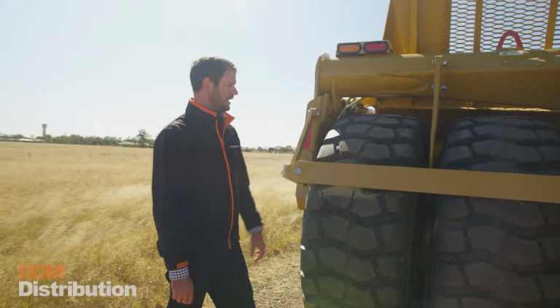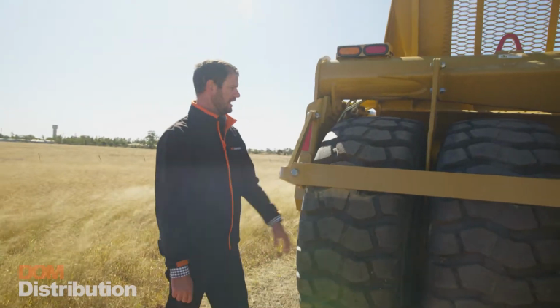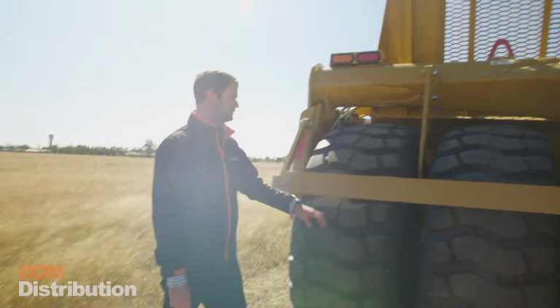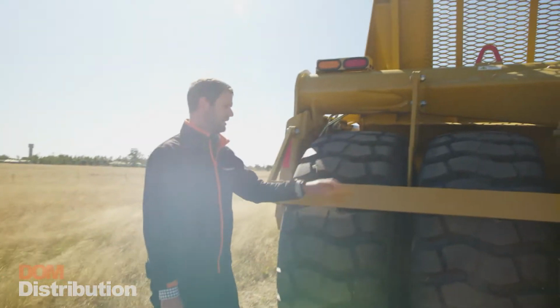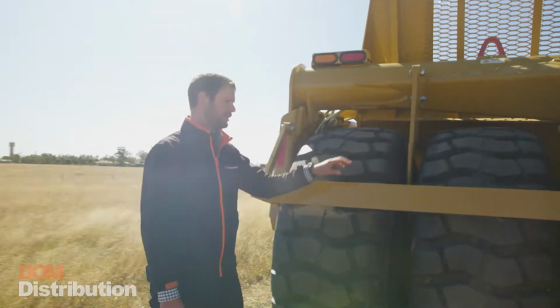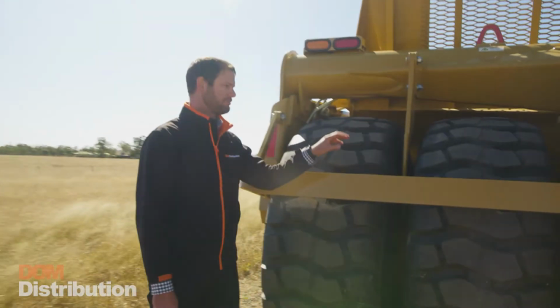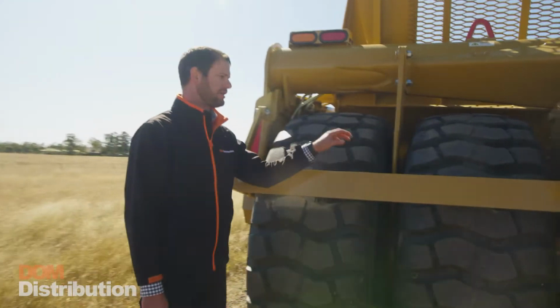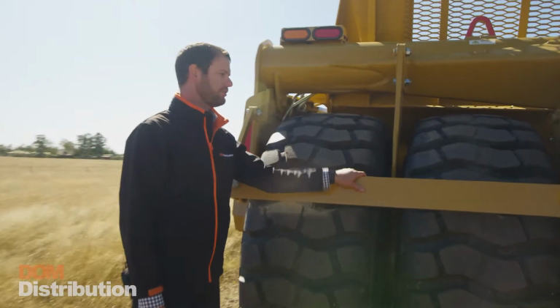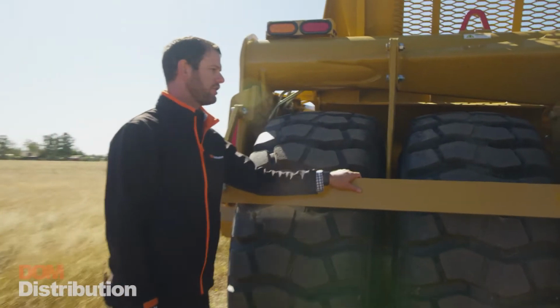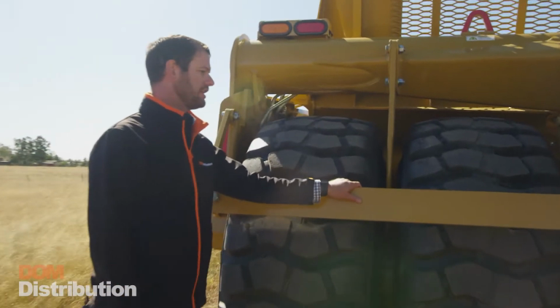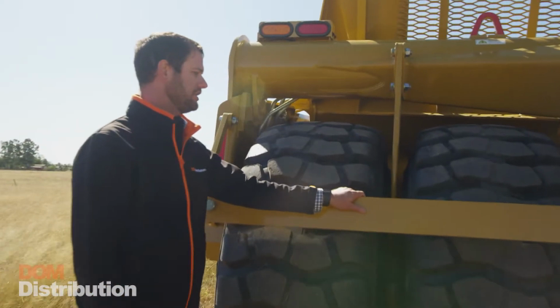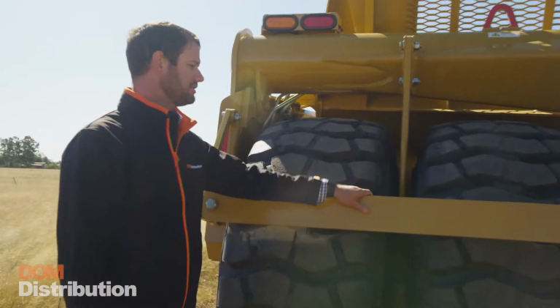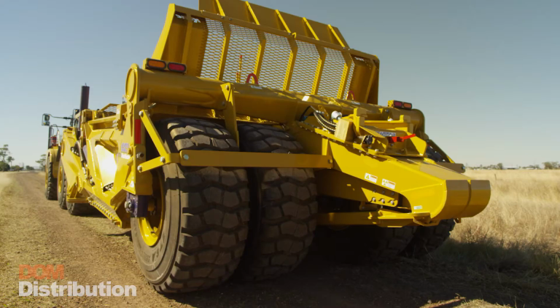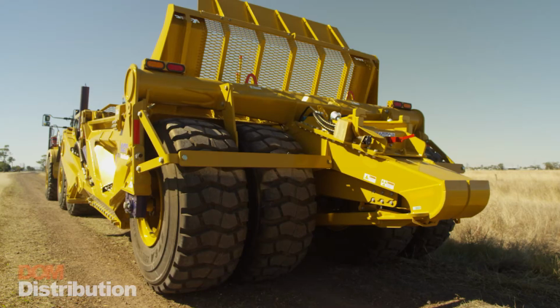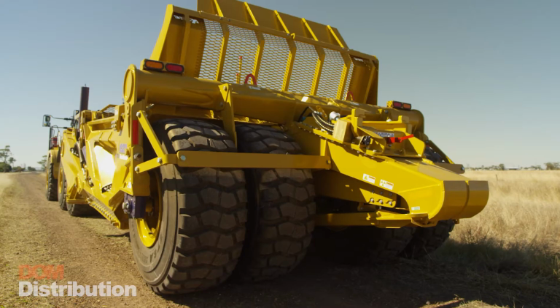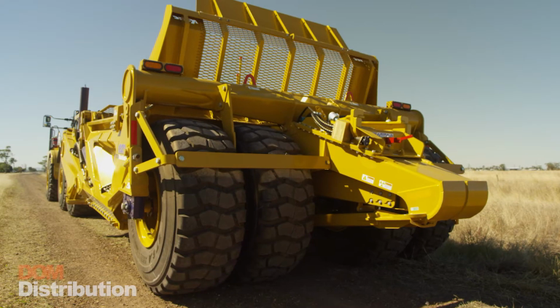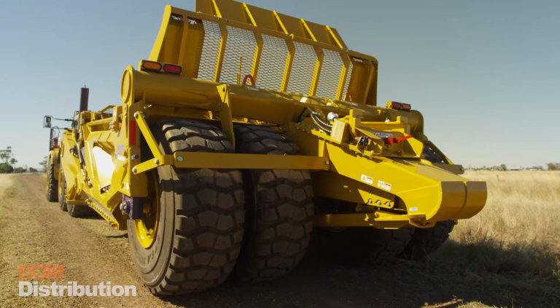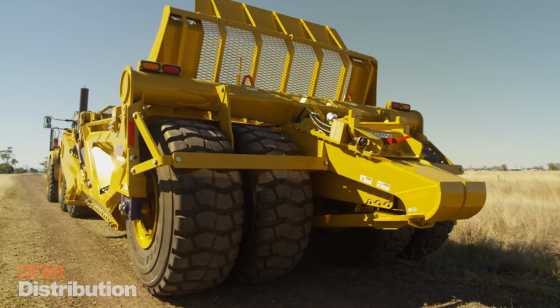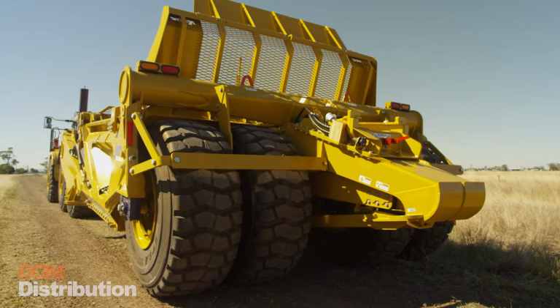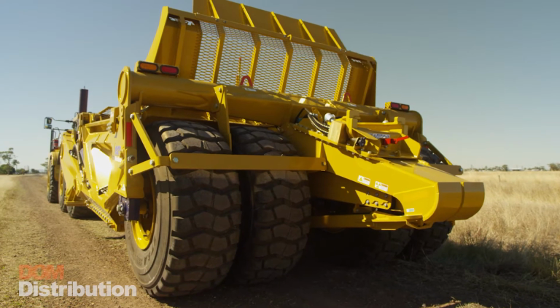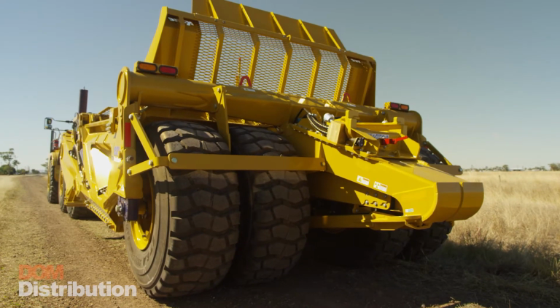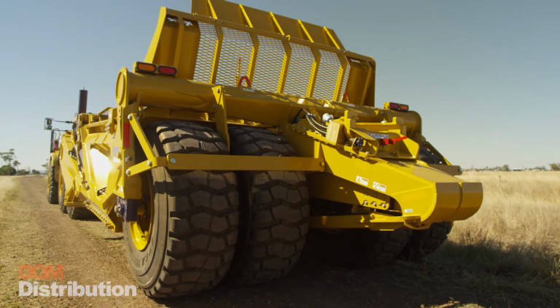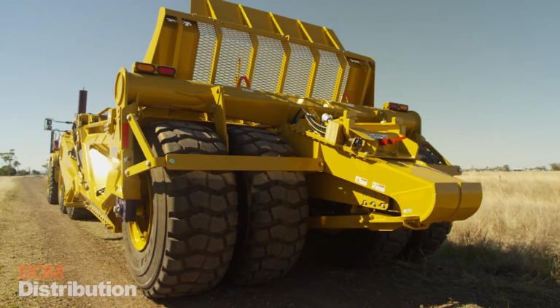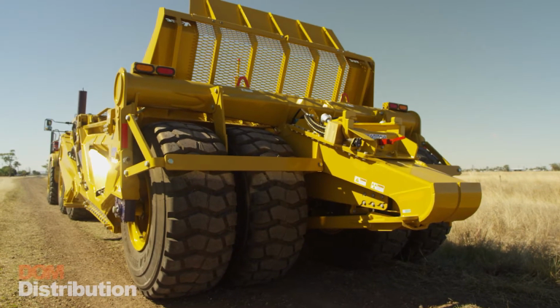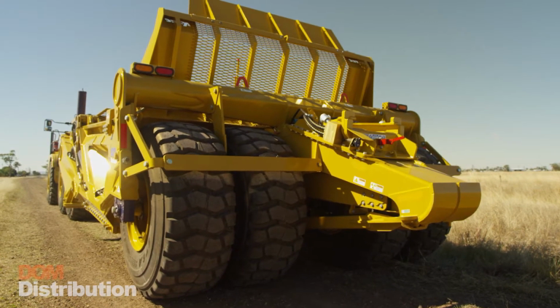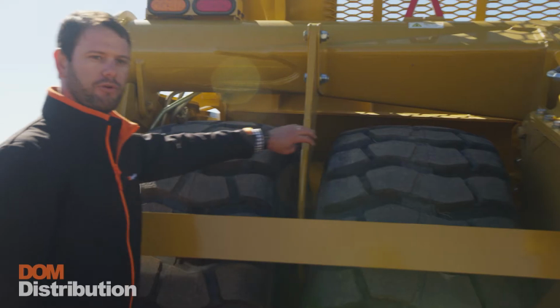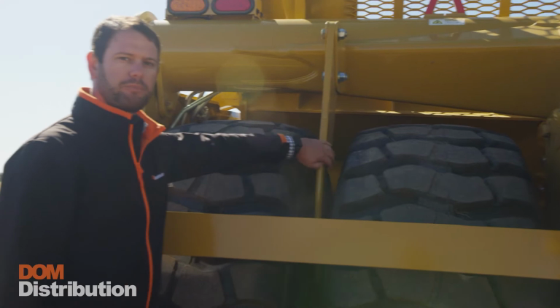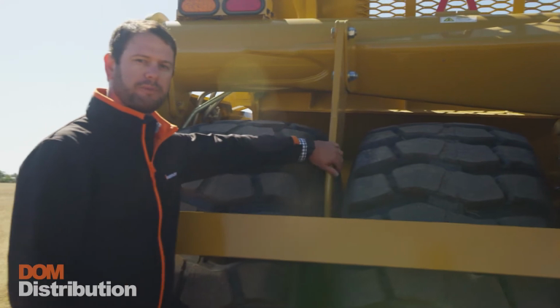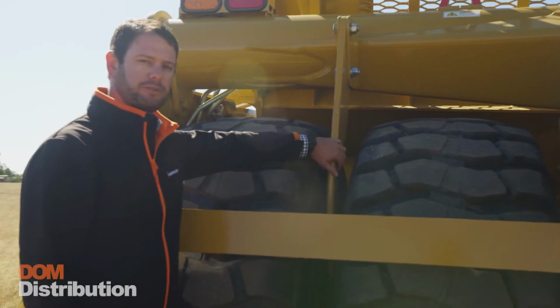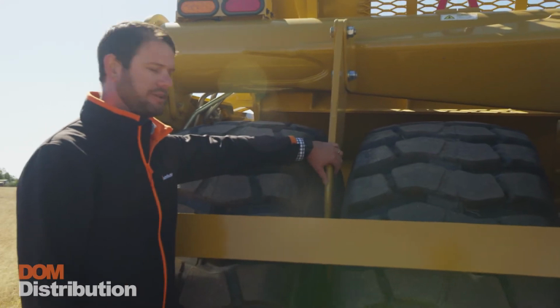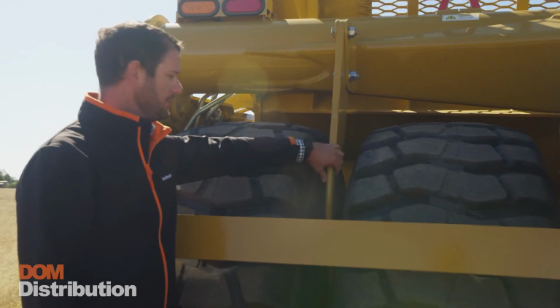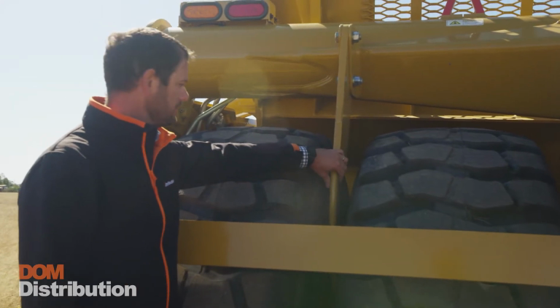In case we have those muddy or rocky conditions, we've got the rear mud scraper and also the rock pick between the wheels.